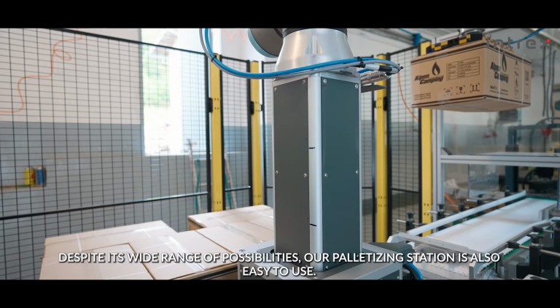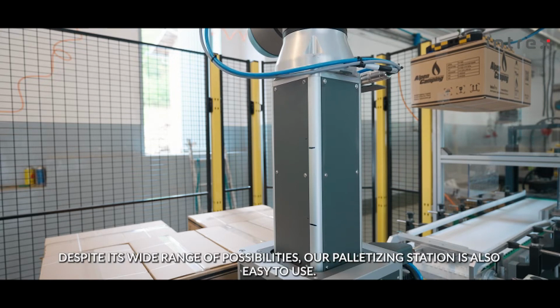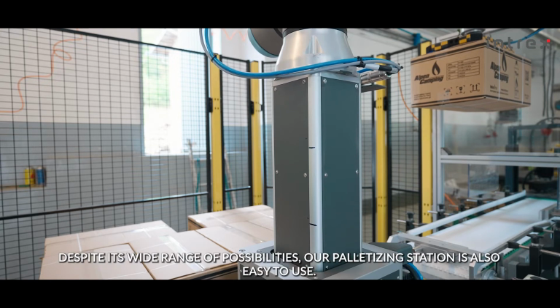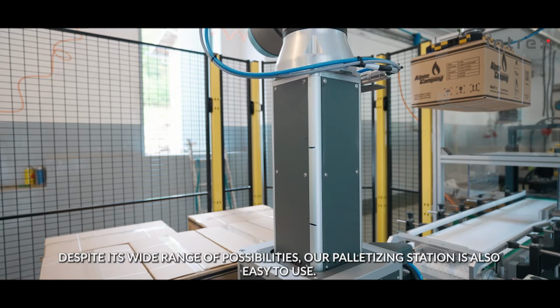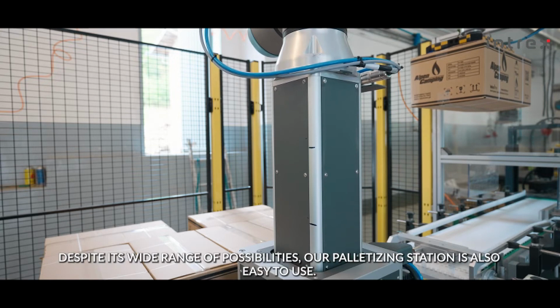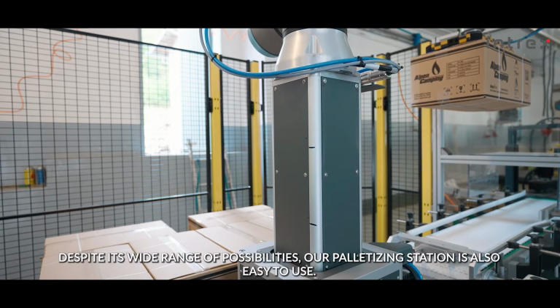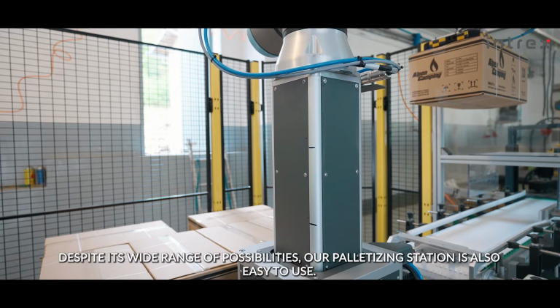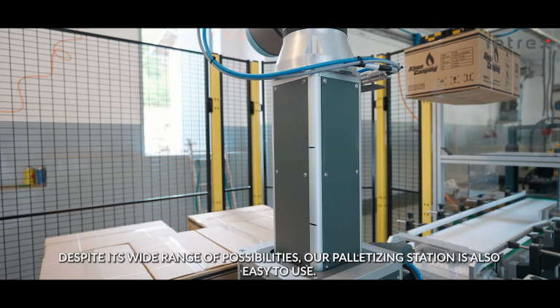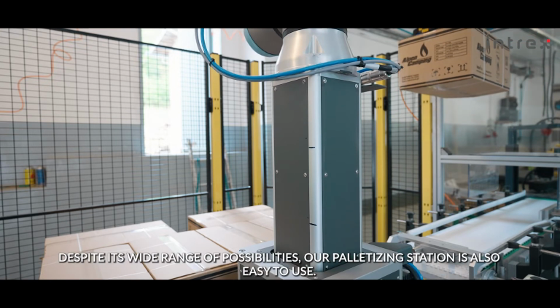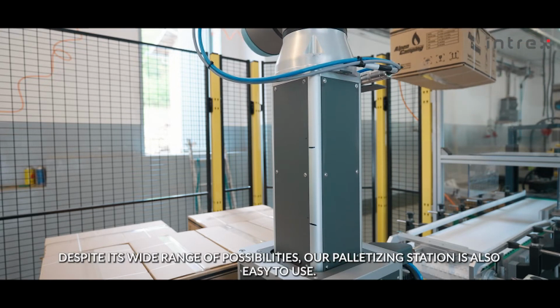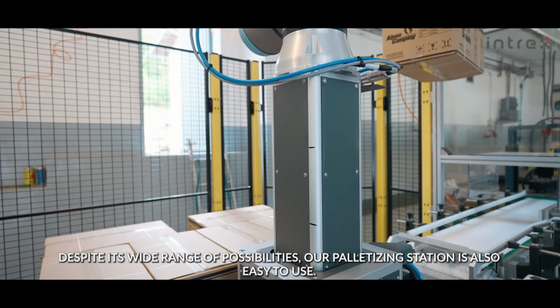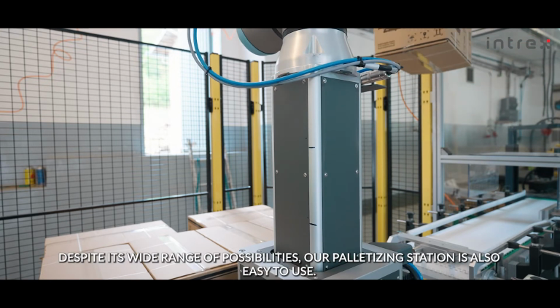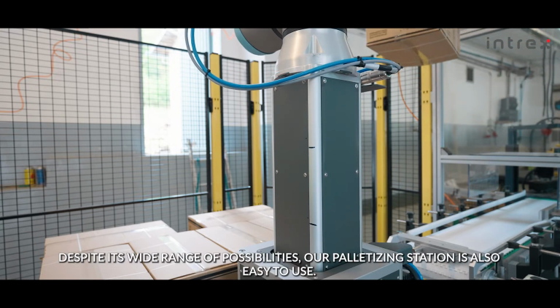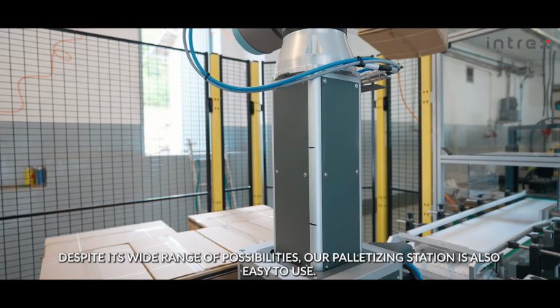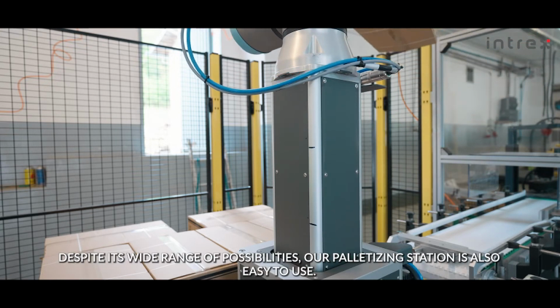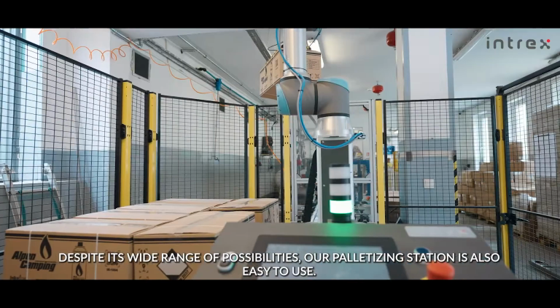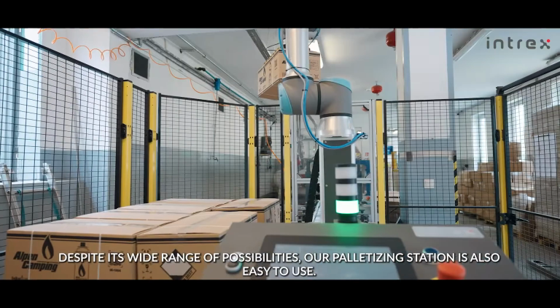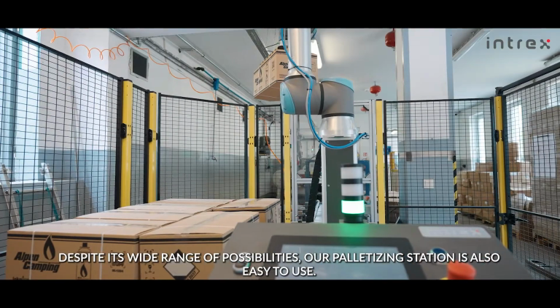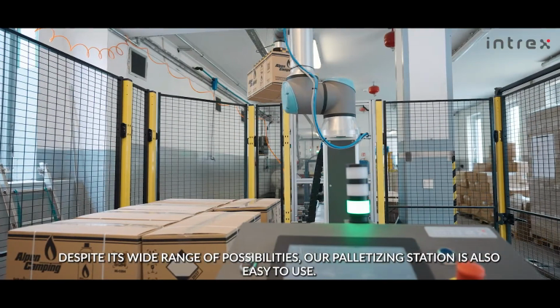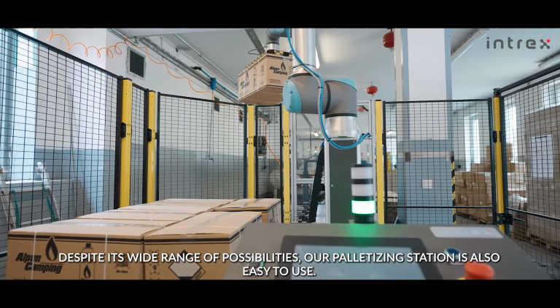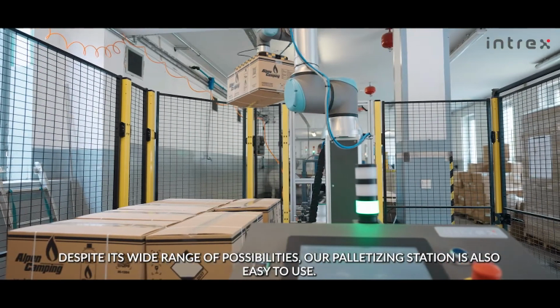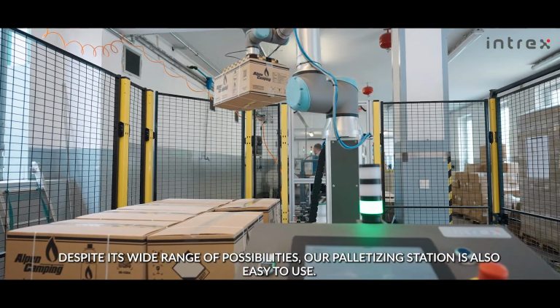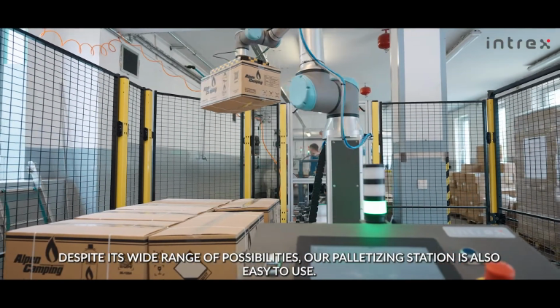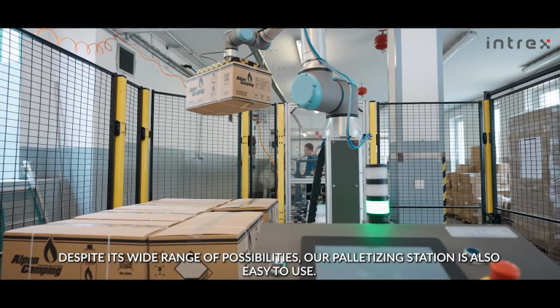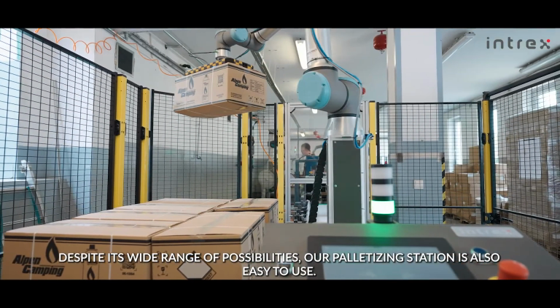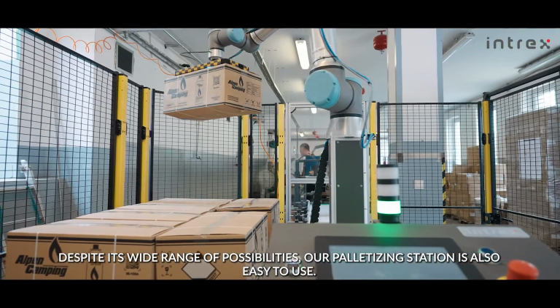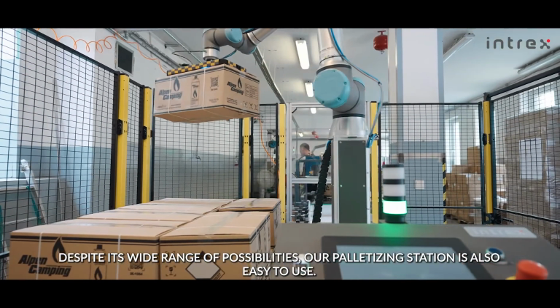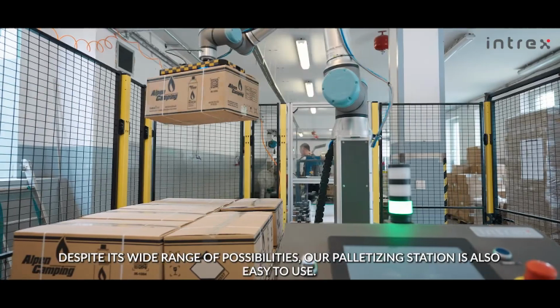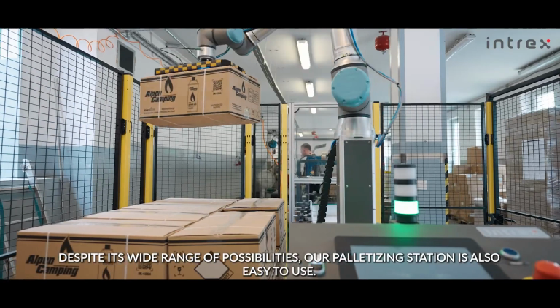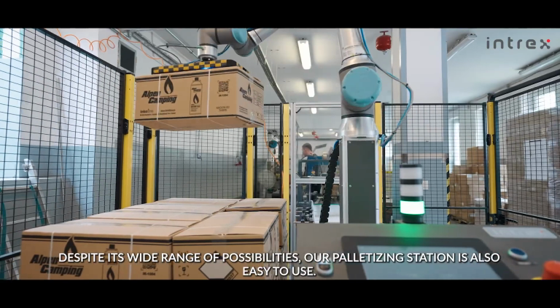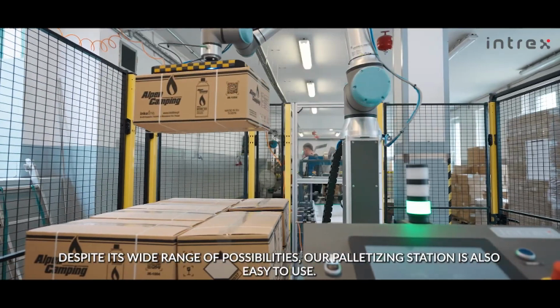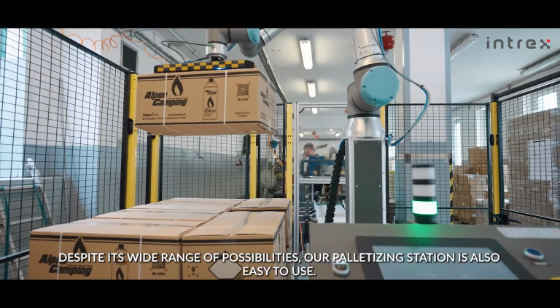Despite its wide range of possibilities, our palletizing station is also easy to use.